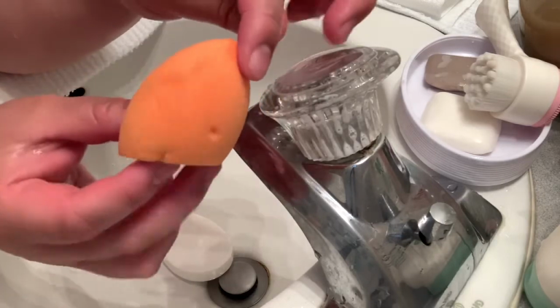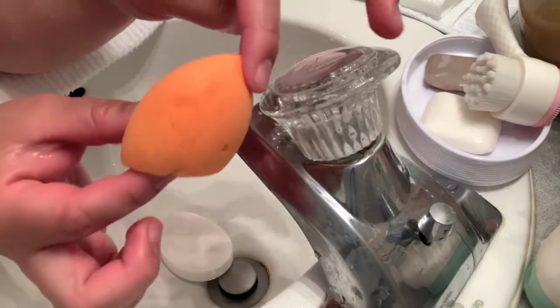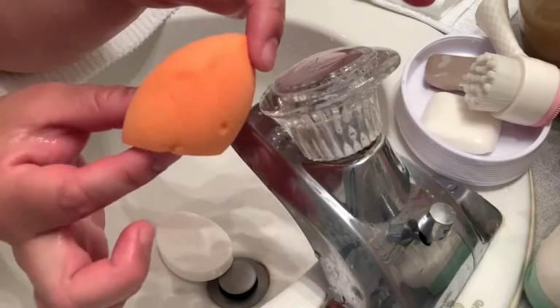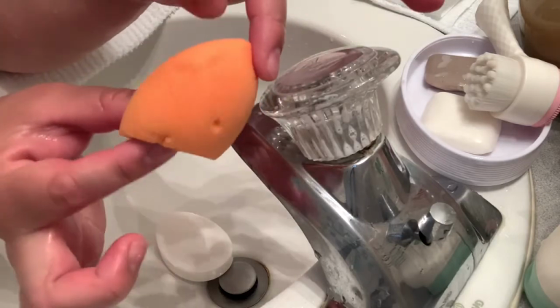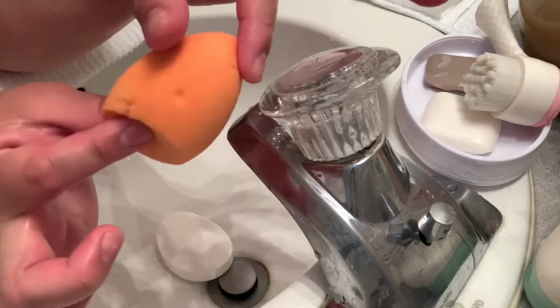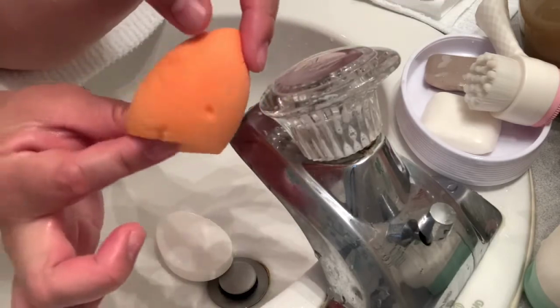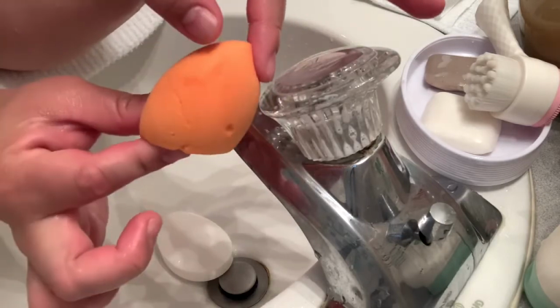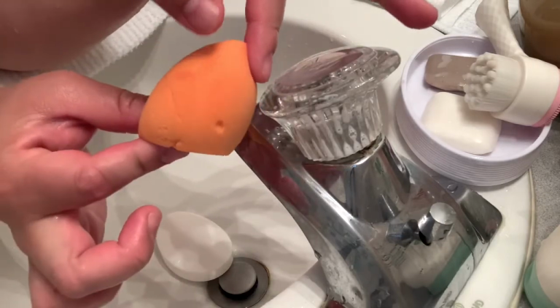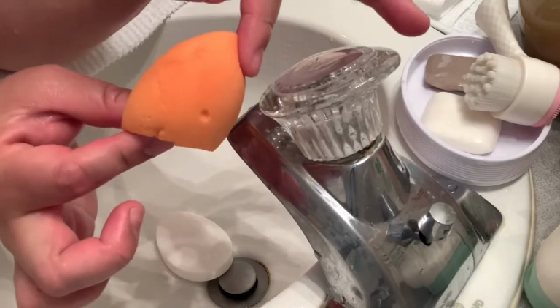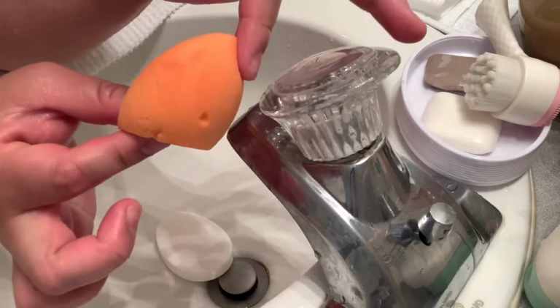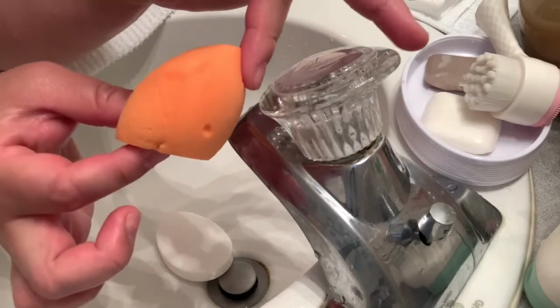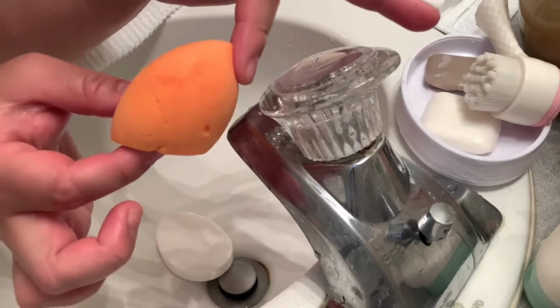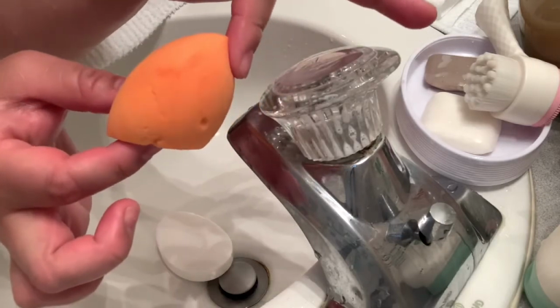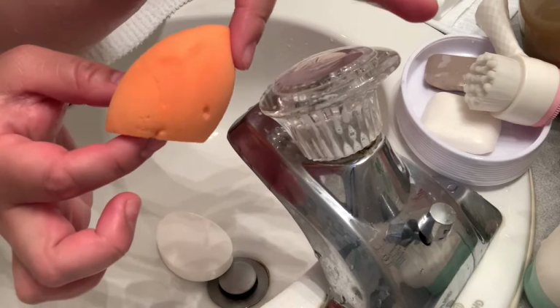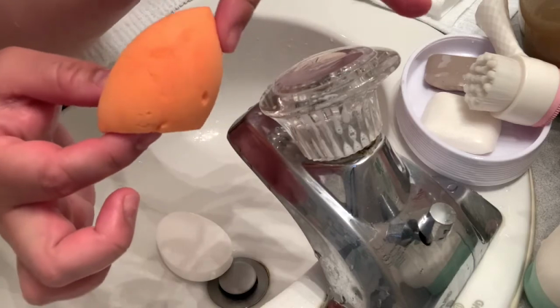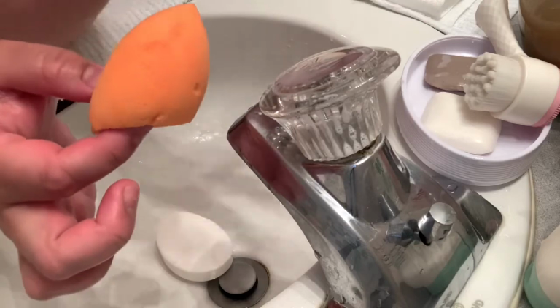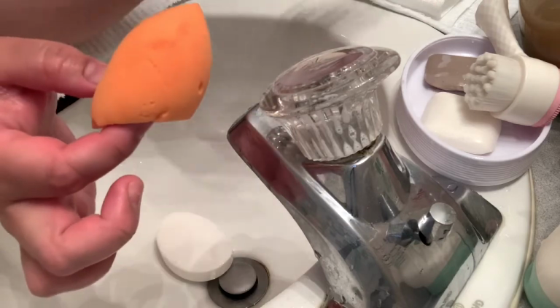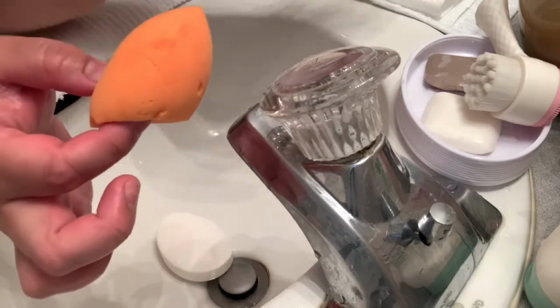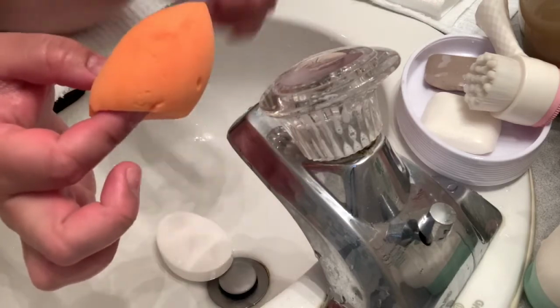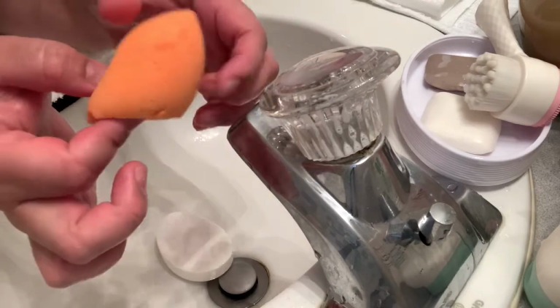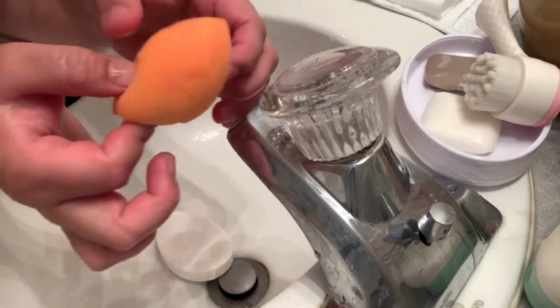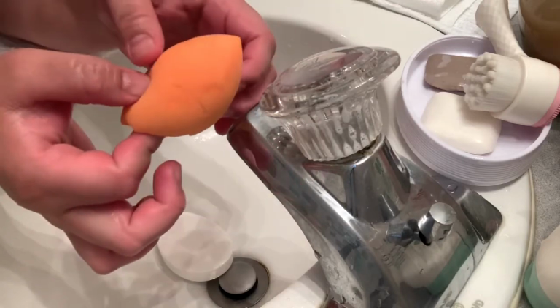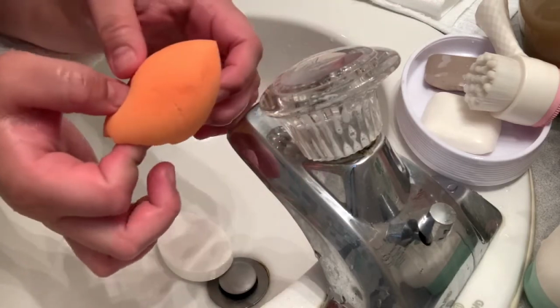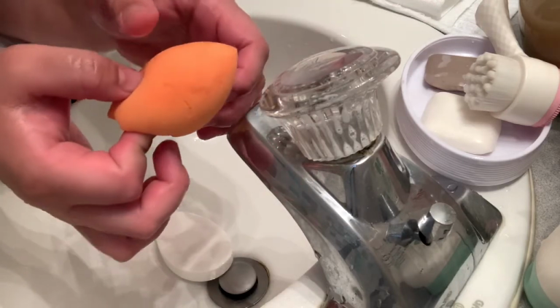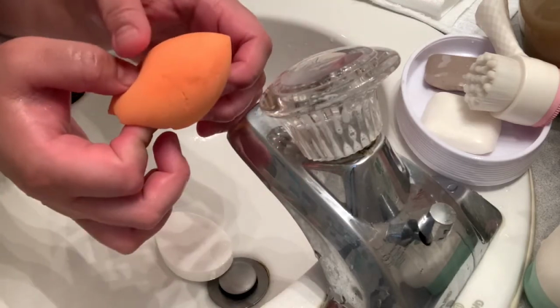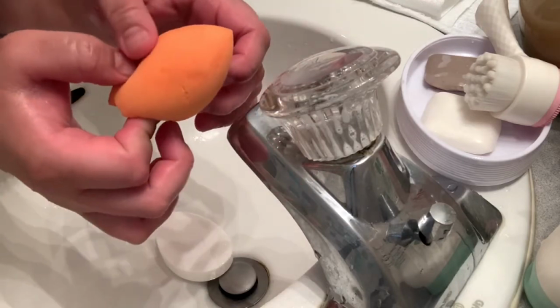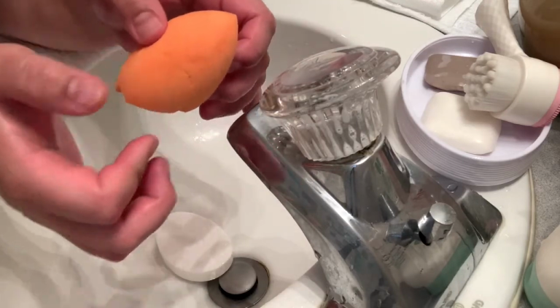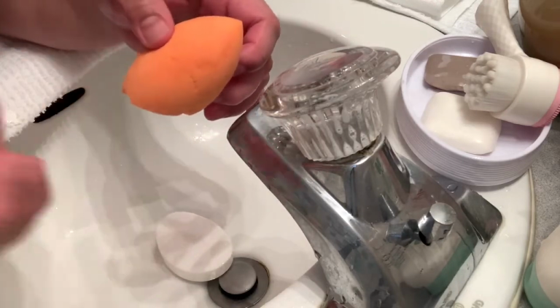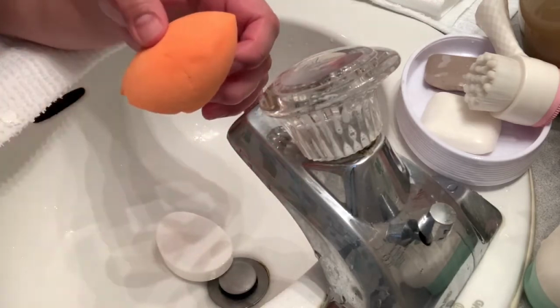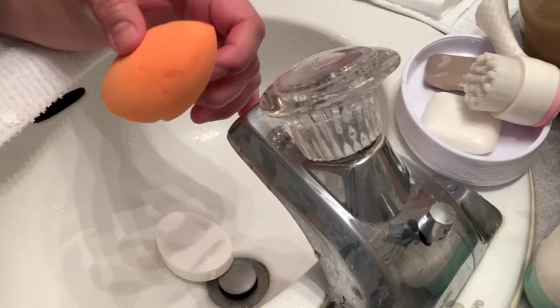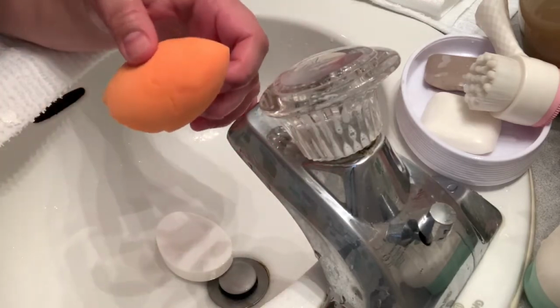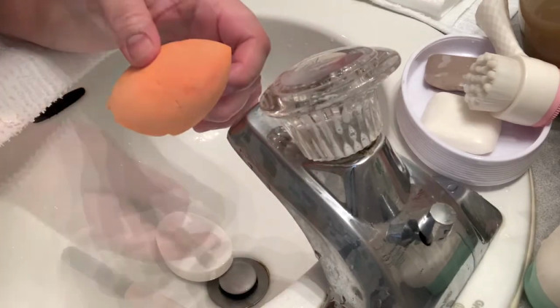Once the spot is gone, it's done, and you're going to dry it up on the paper towel that we prepared on the side.